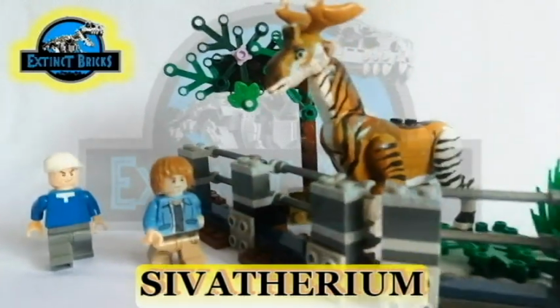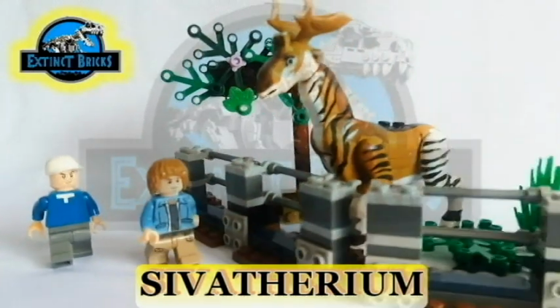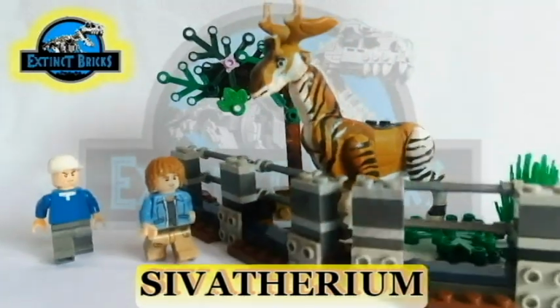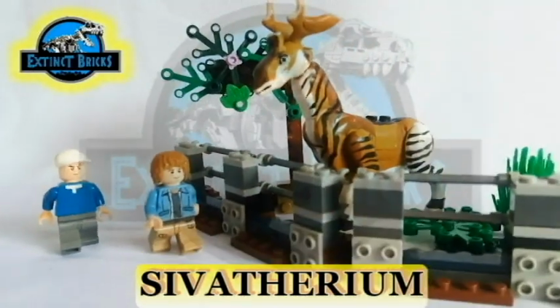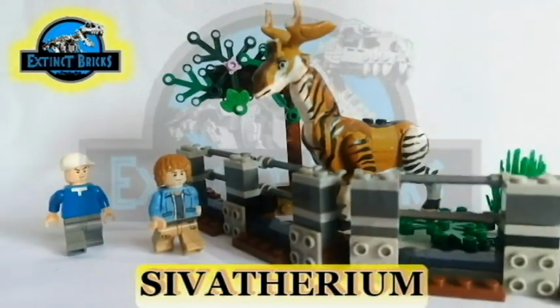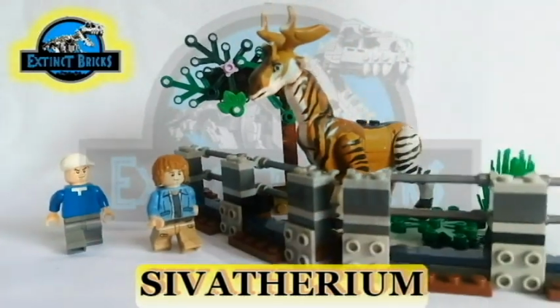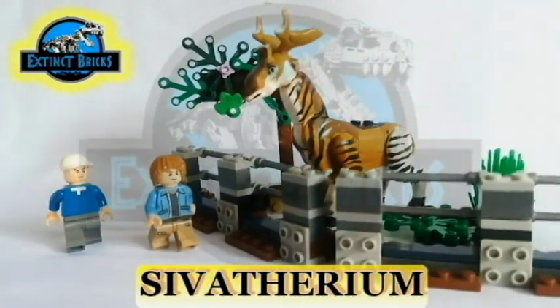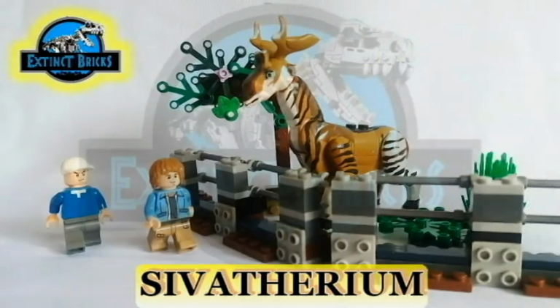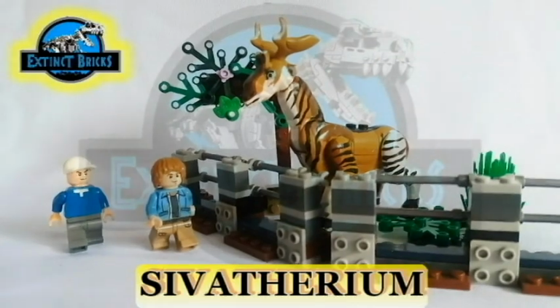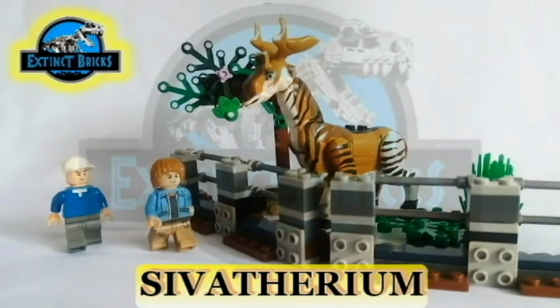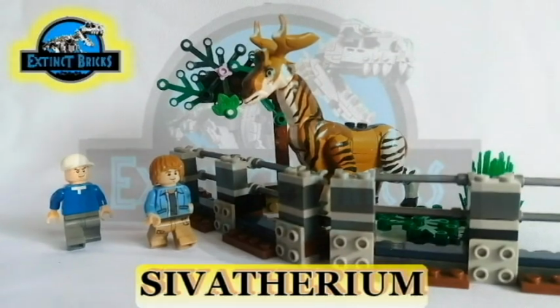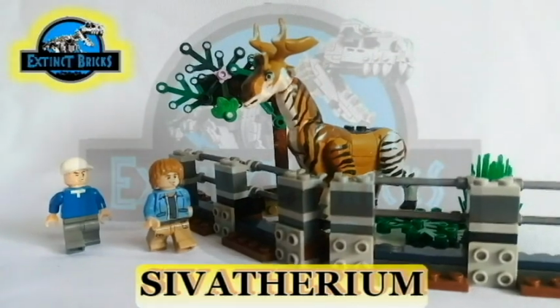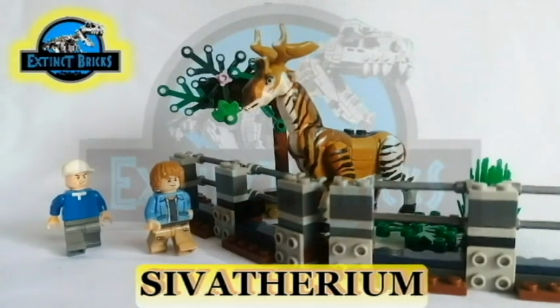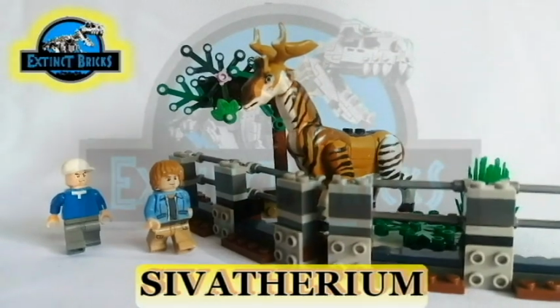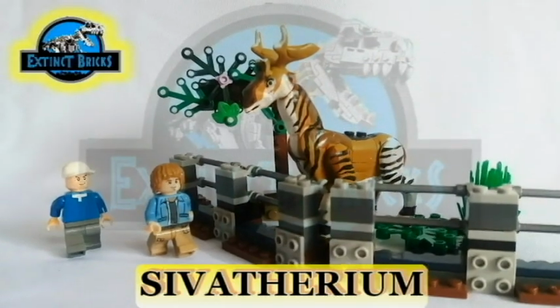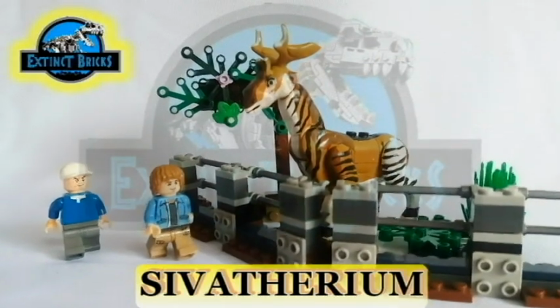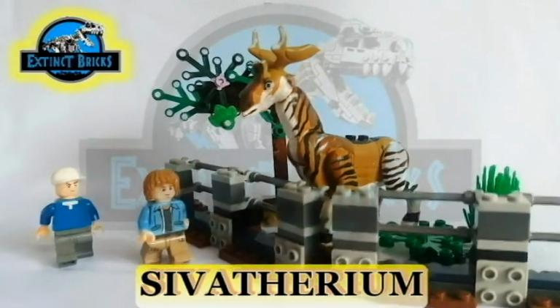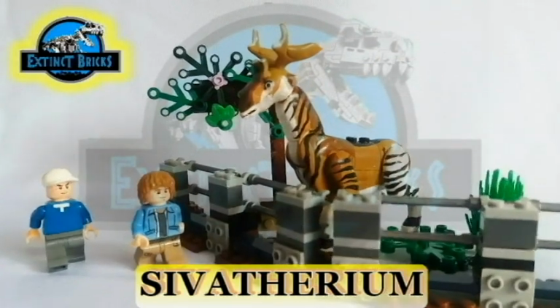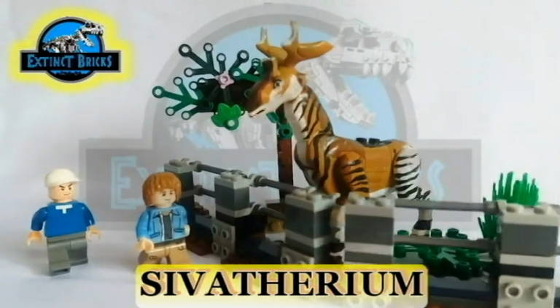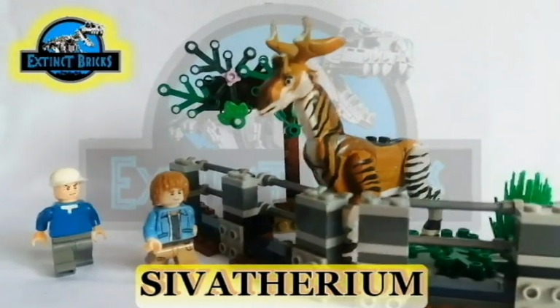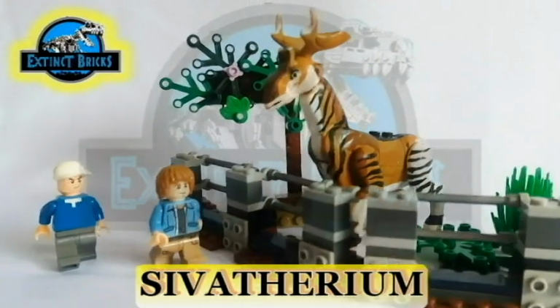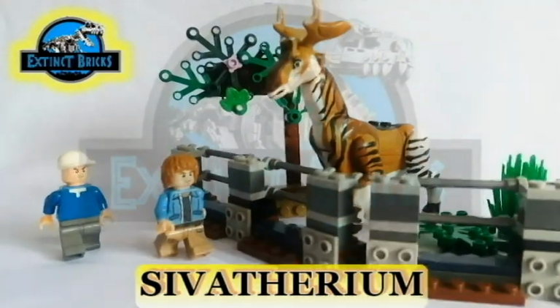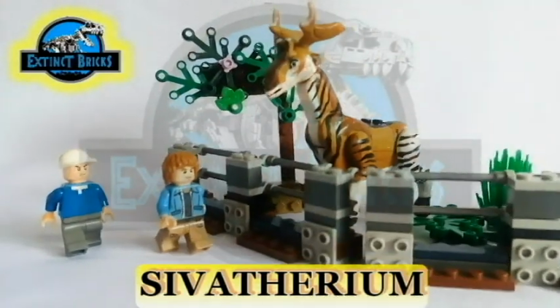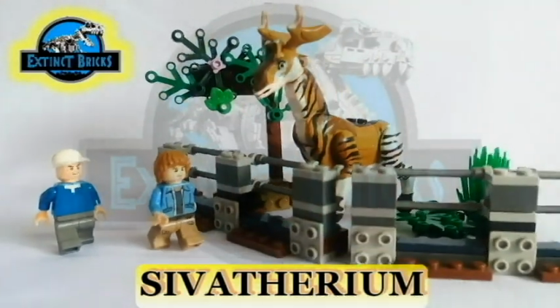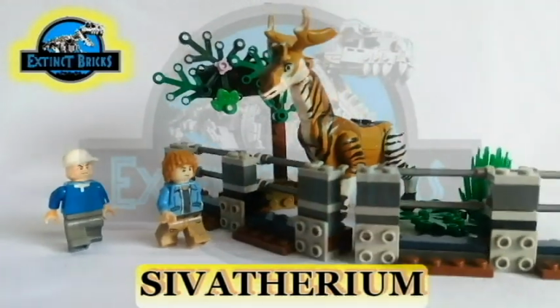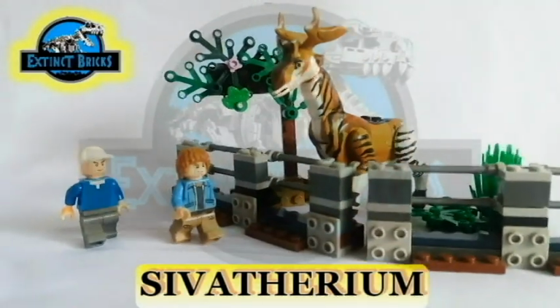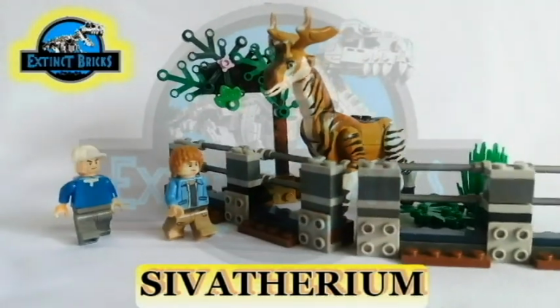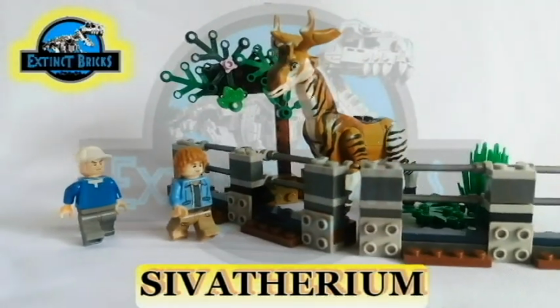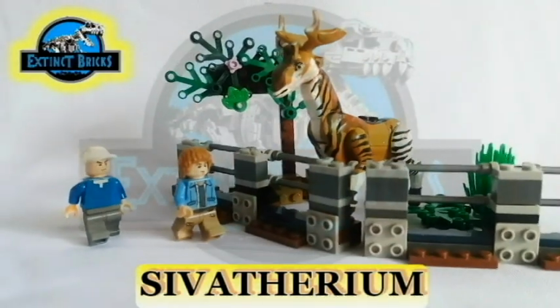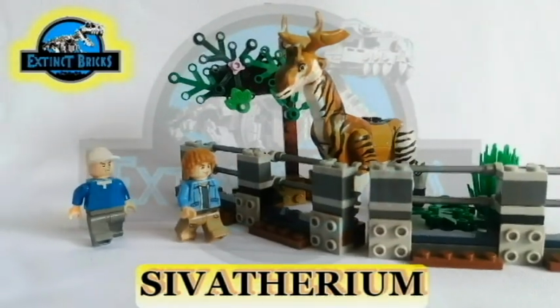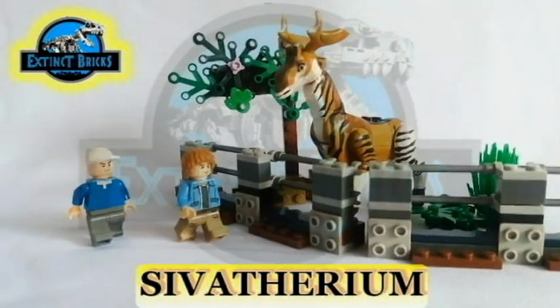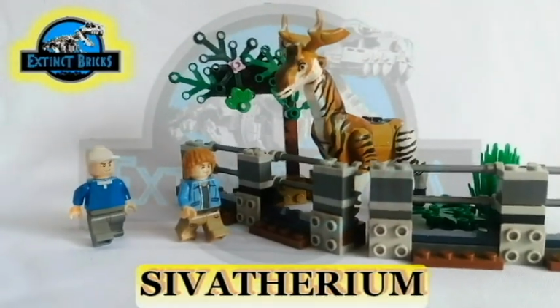The Sivatherium enclosure is now ready for the visitors to view. Enjoy!